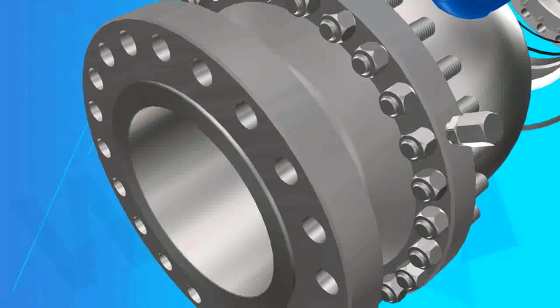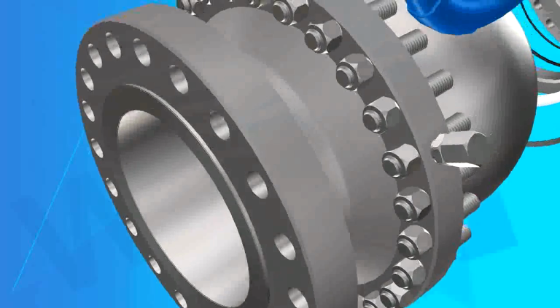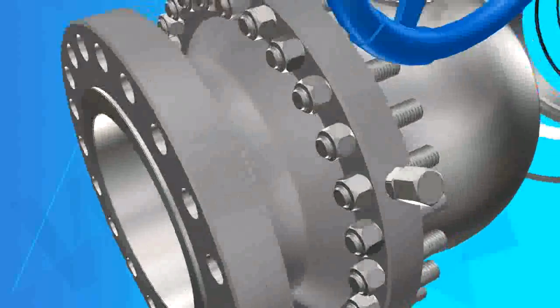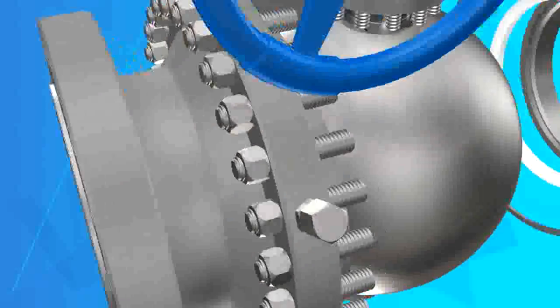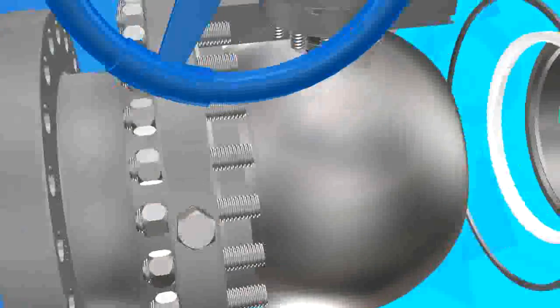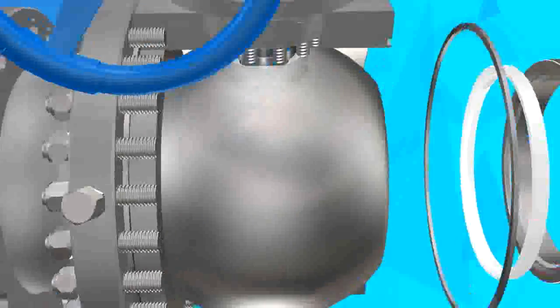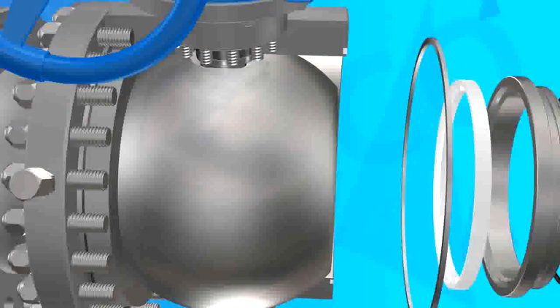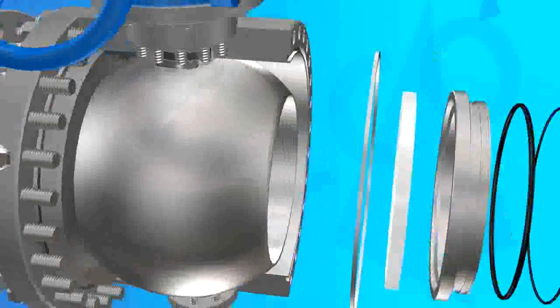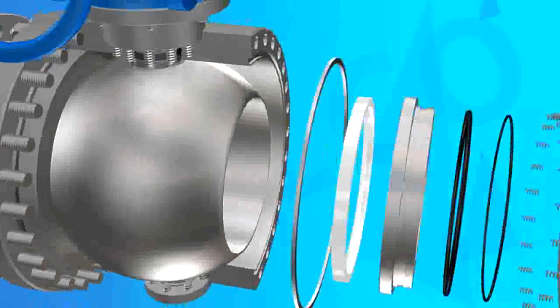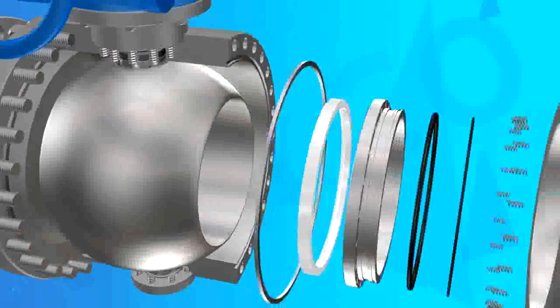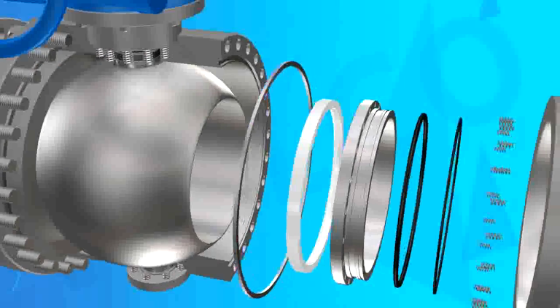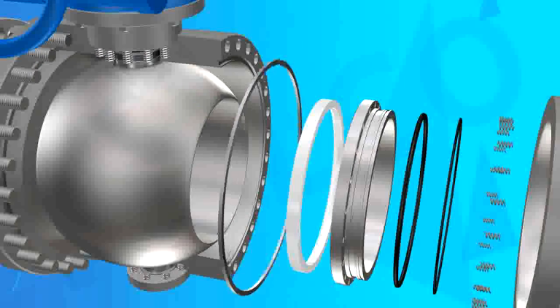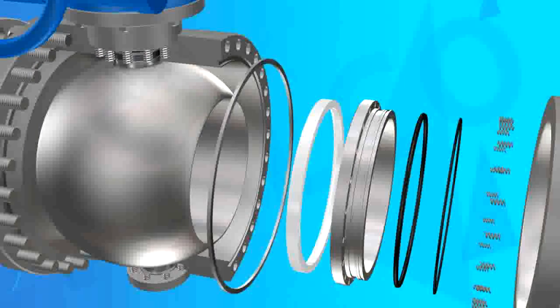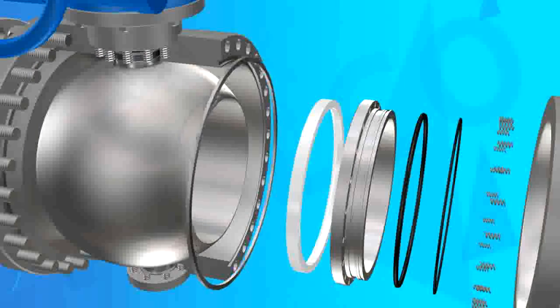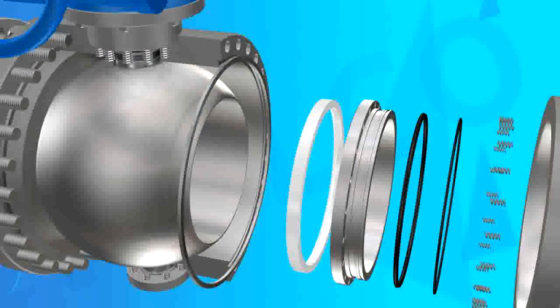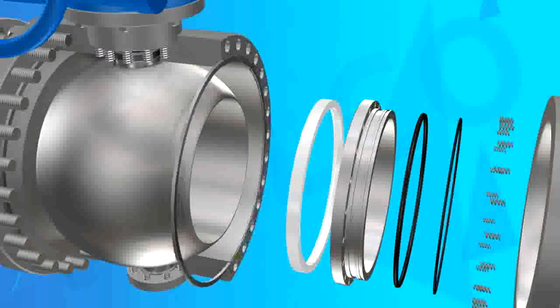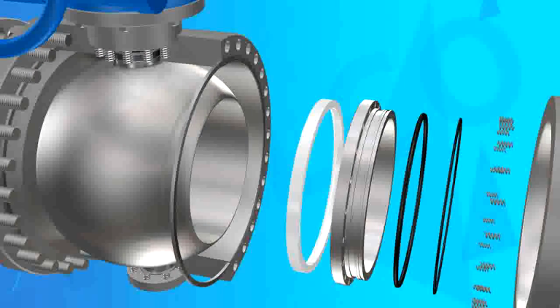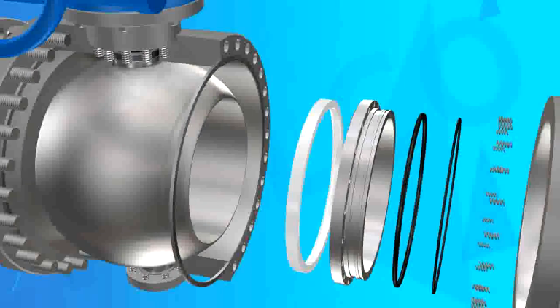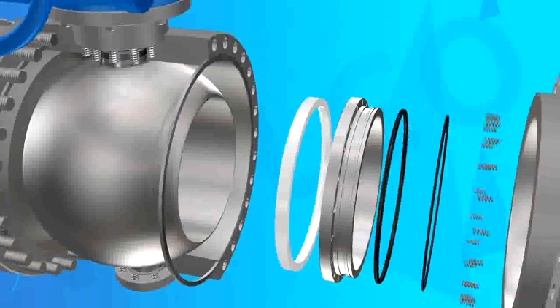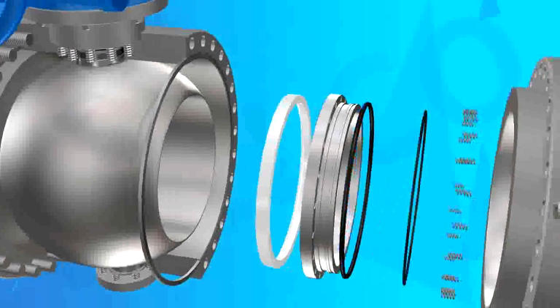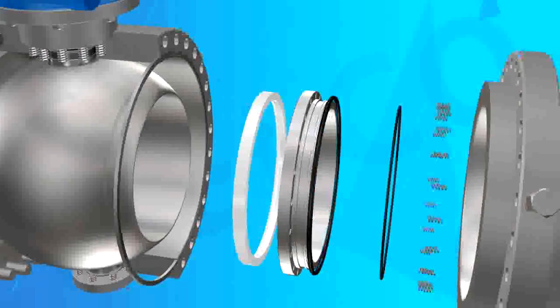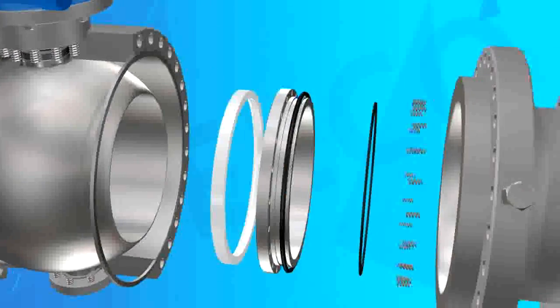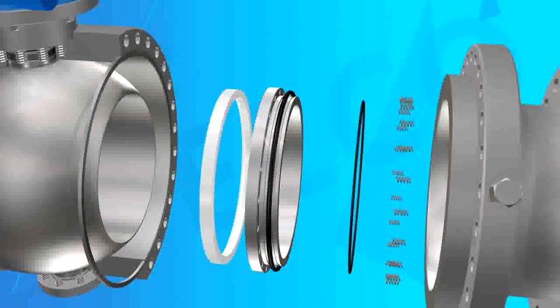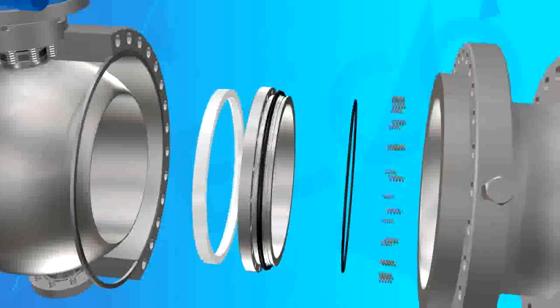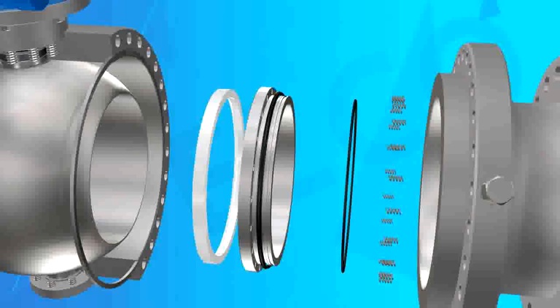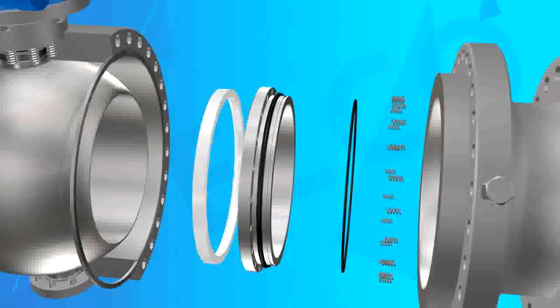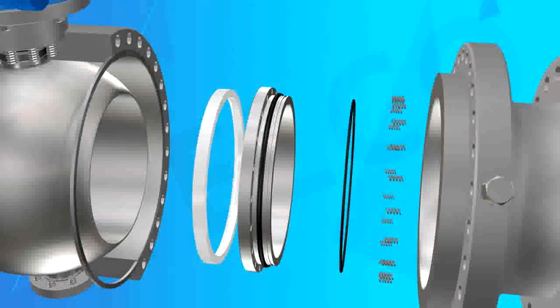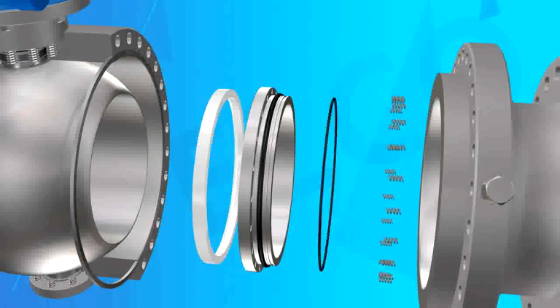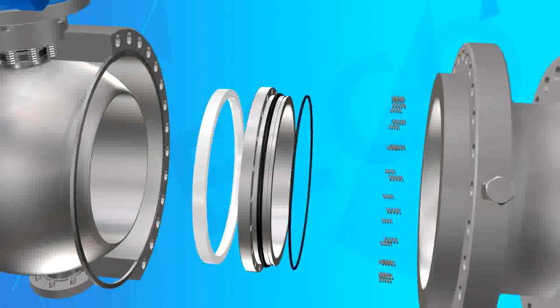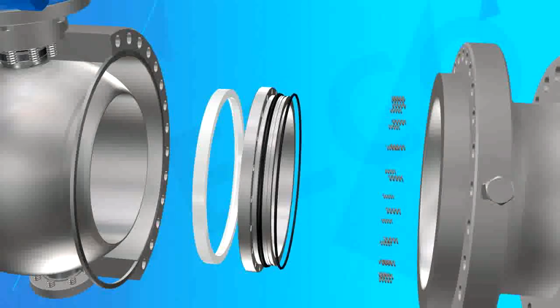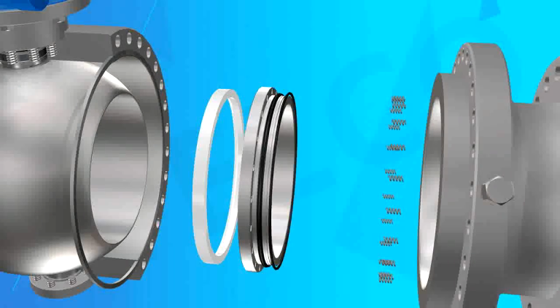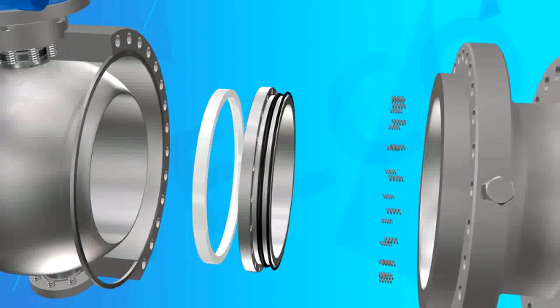Feature 4: Full-bore or reduced bore. Can choose full-bore or reduced-bore structure depending on application requirements.